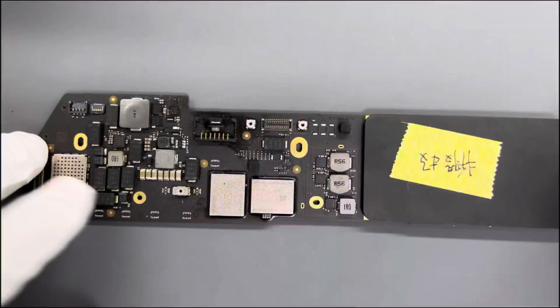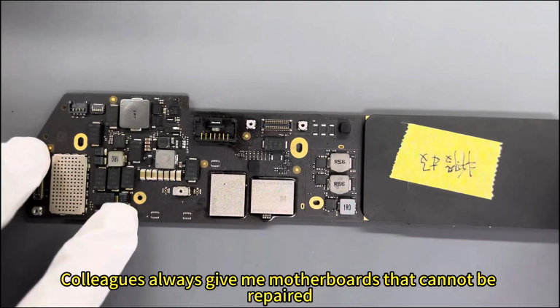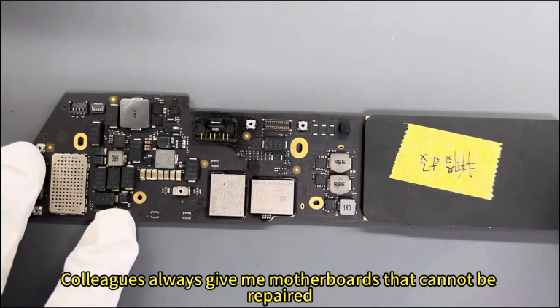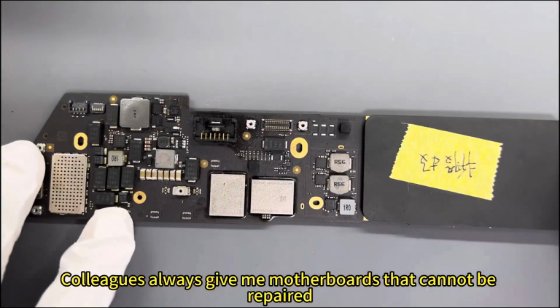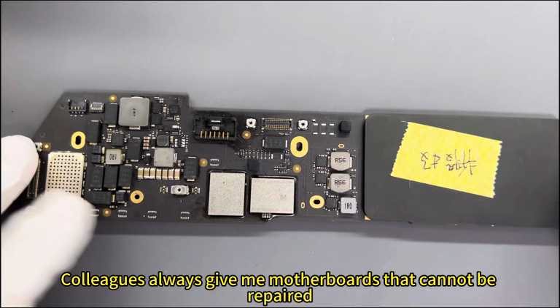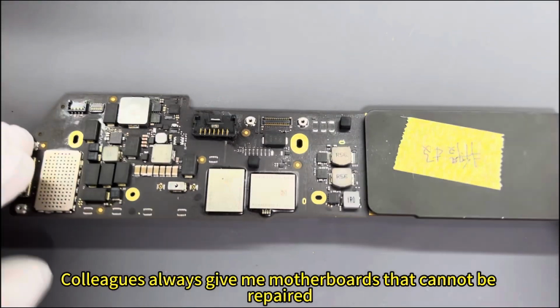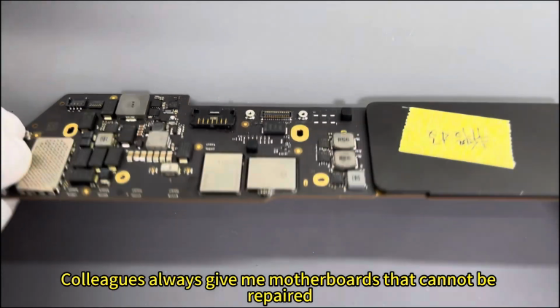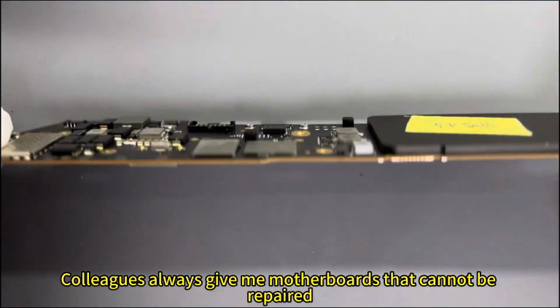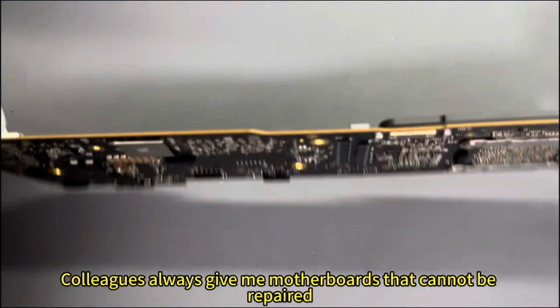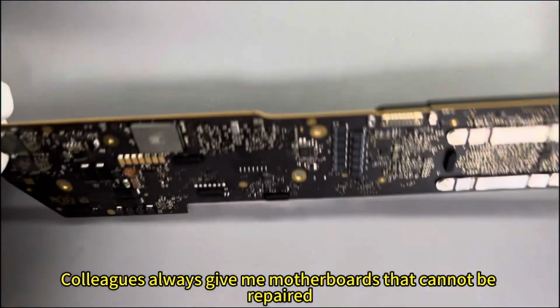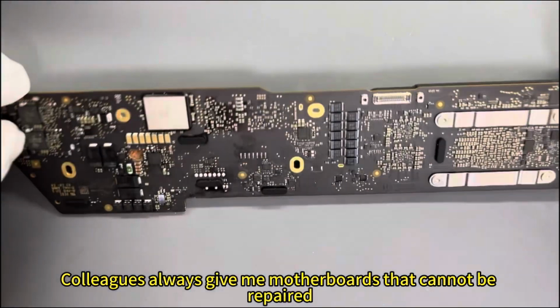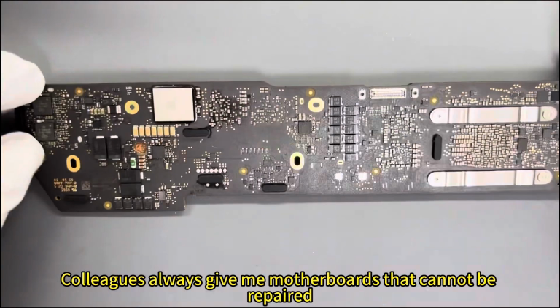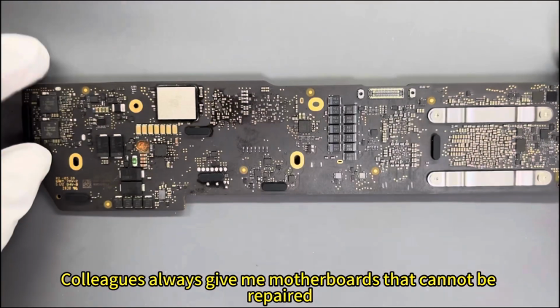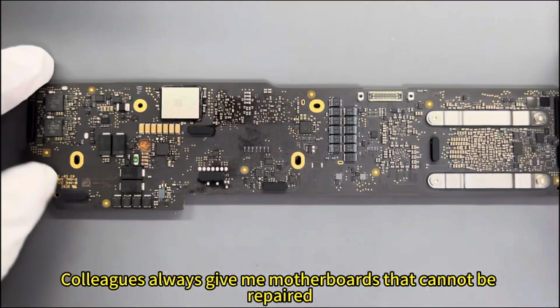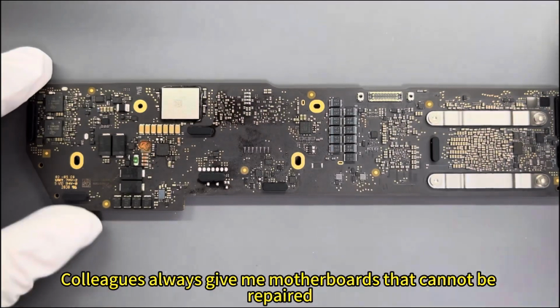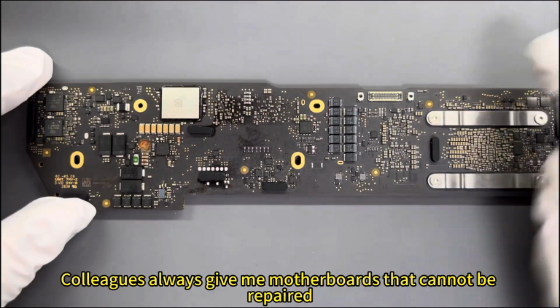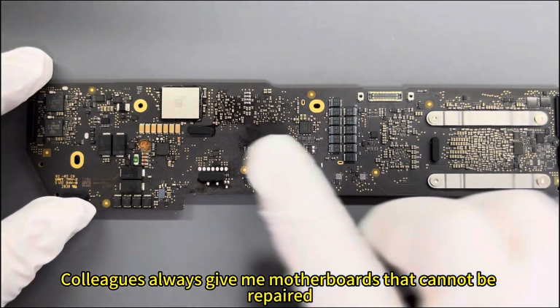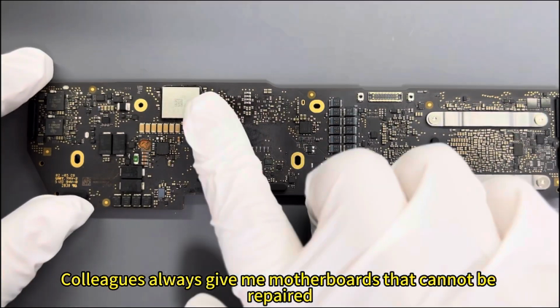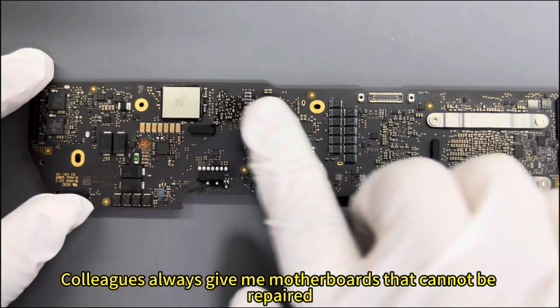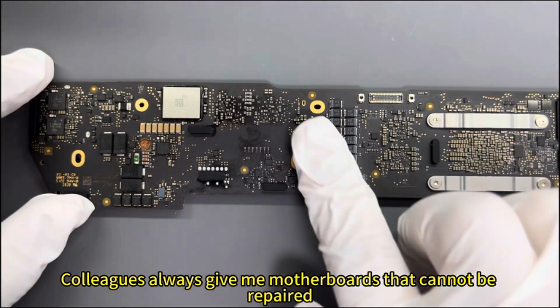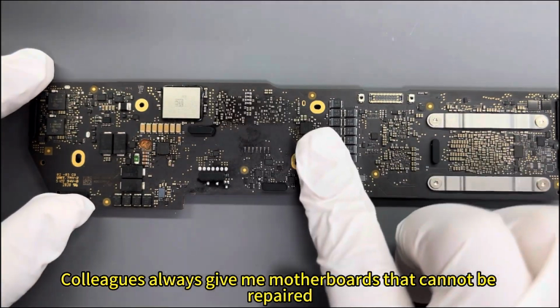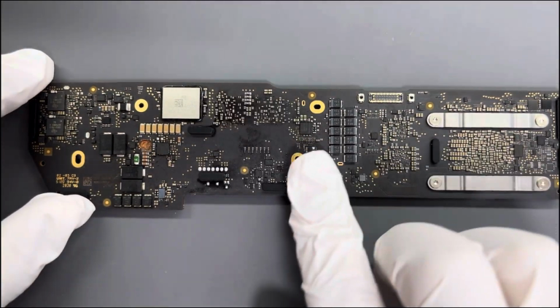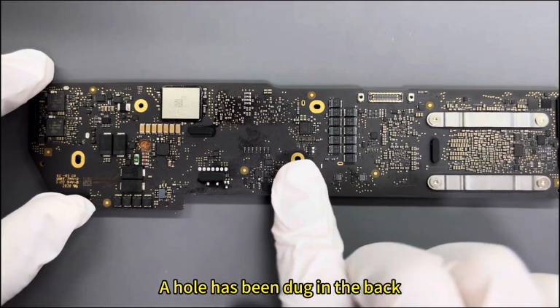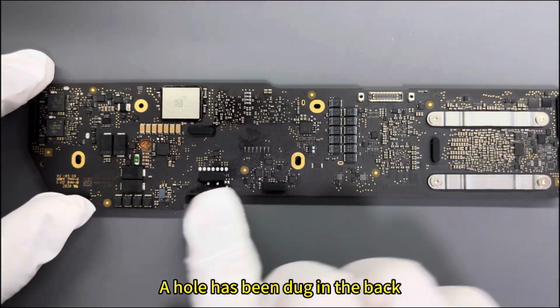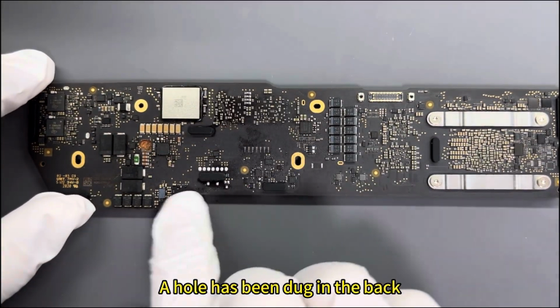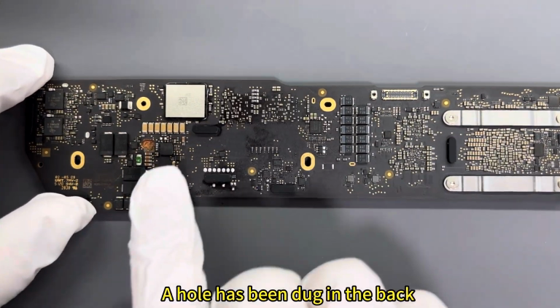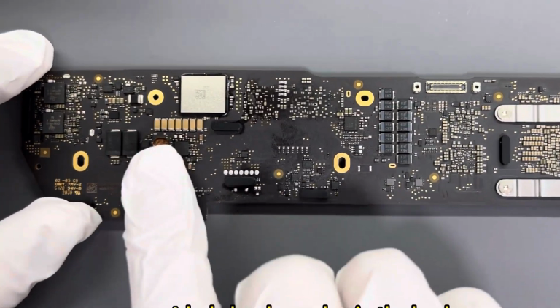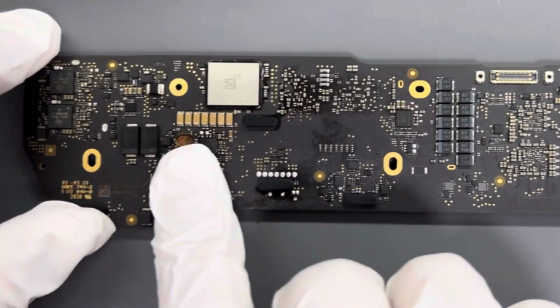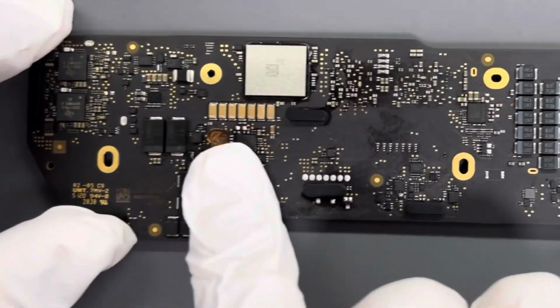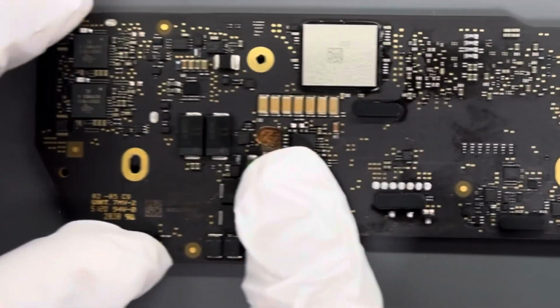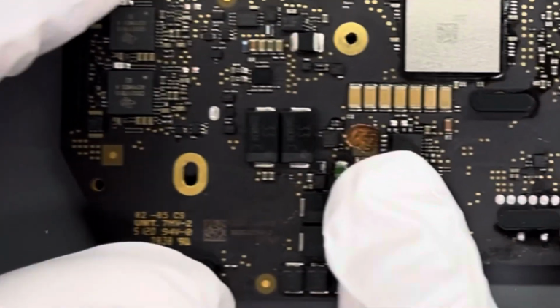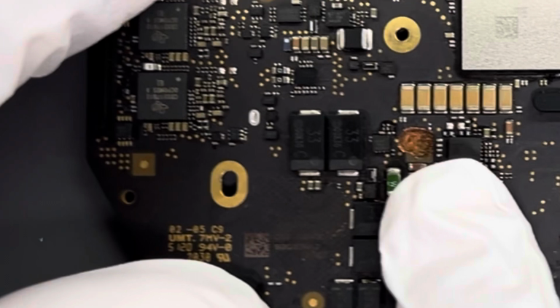Colleagues always give me motherboards that cannot be repaired. A hole has been dug in the back of this one.